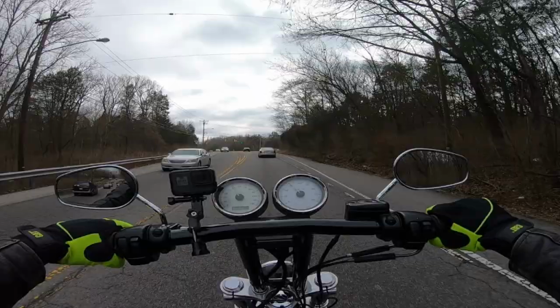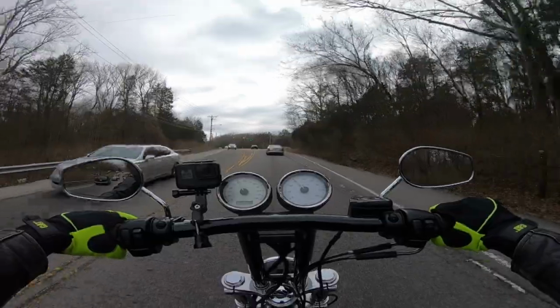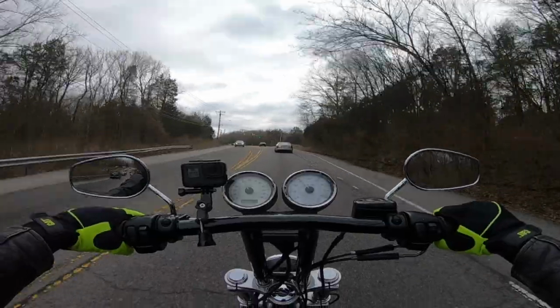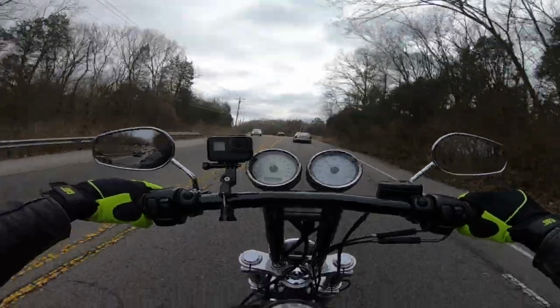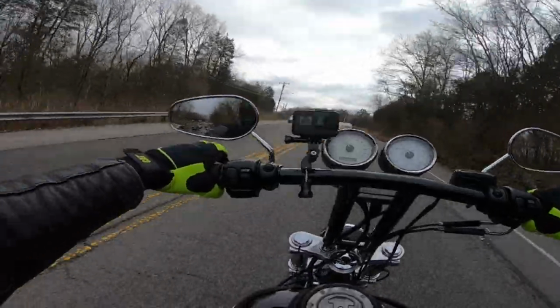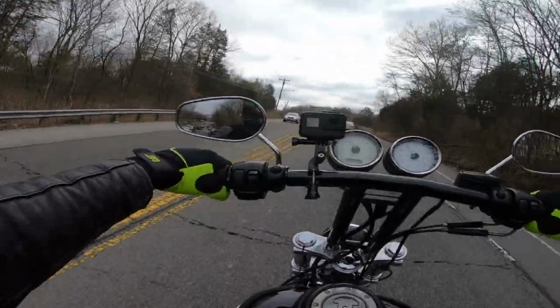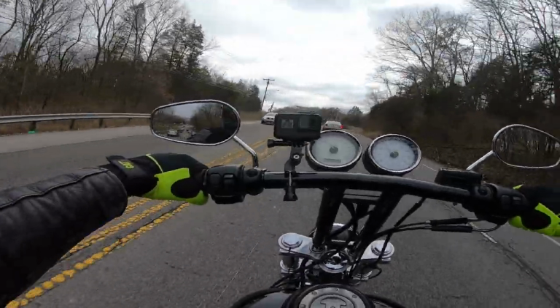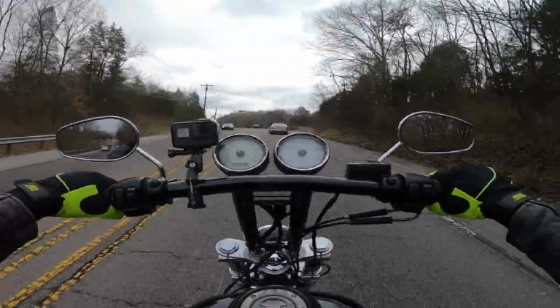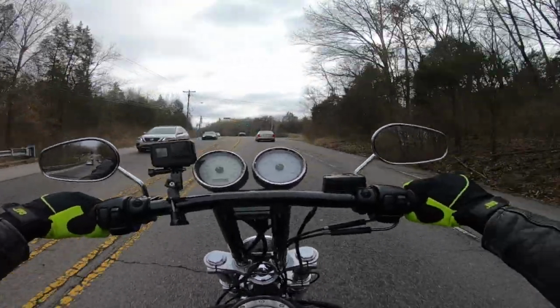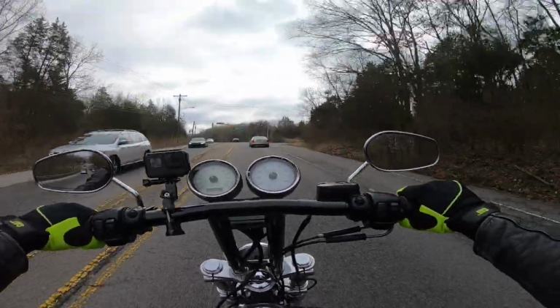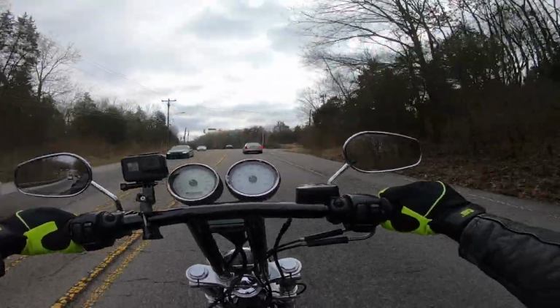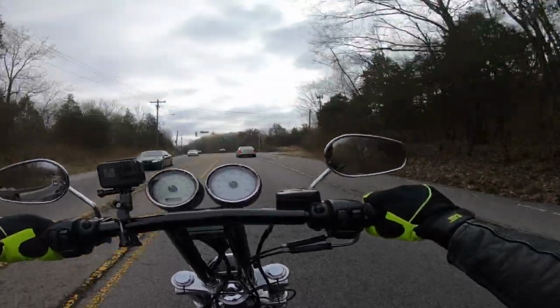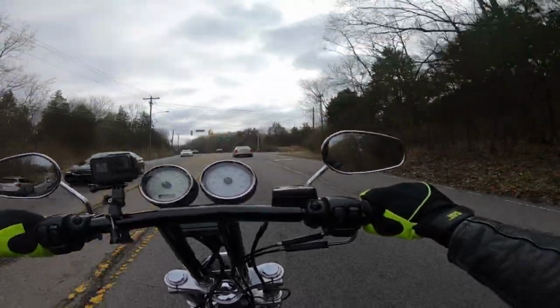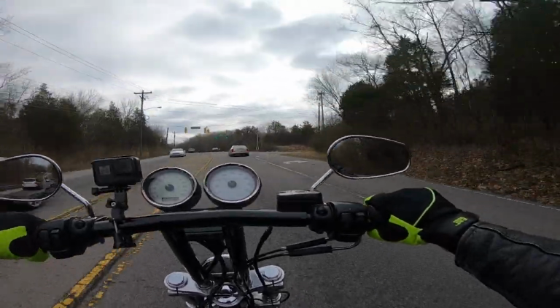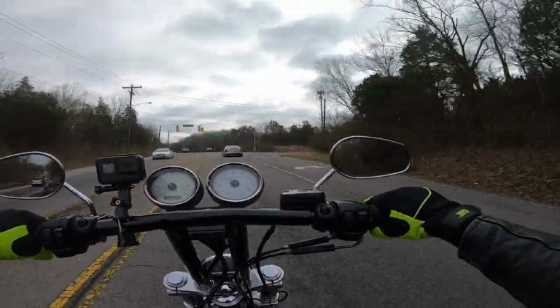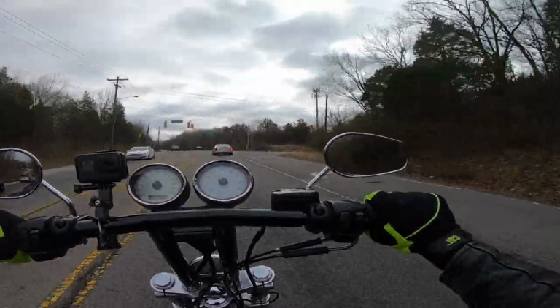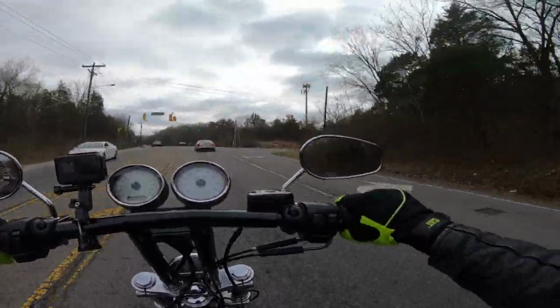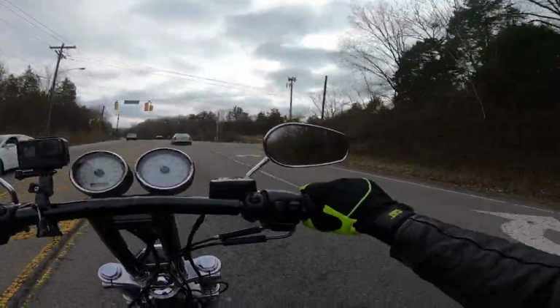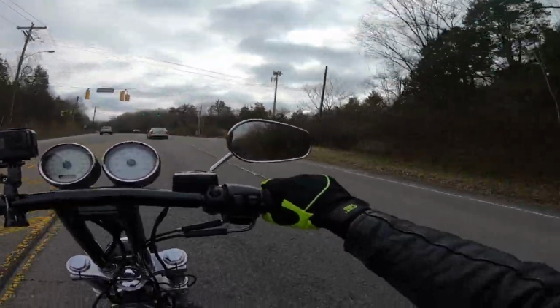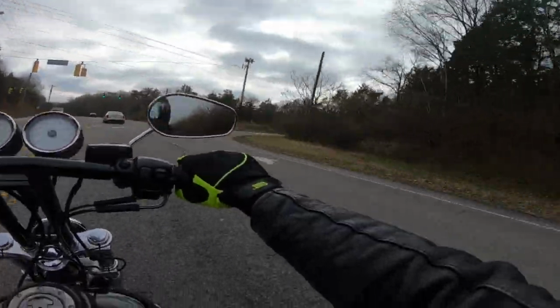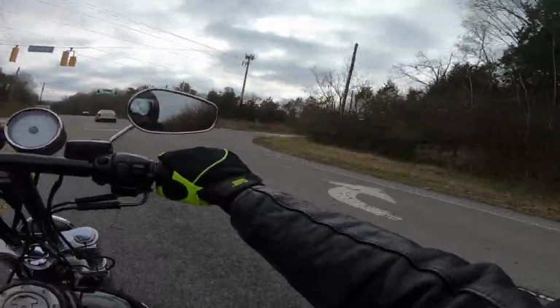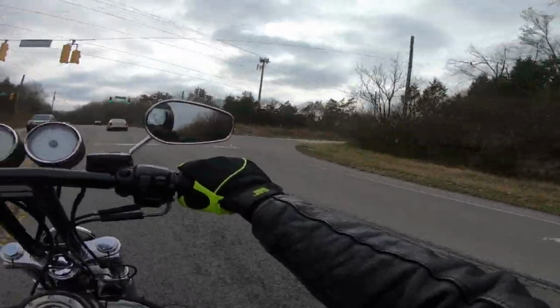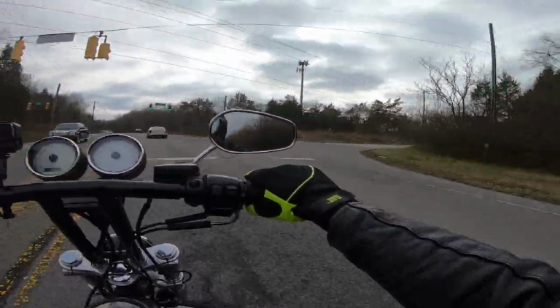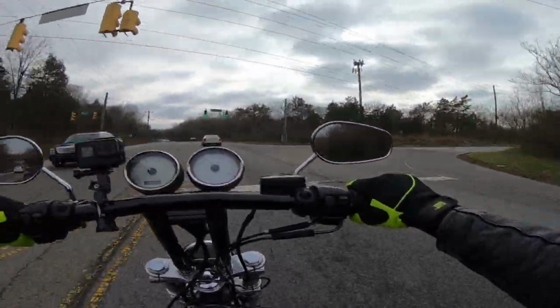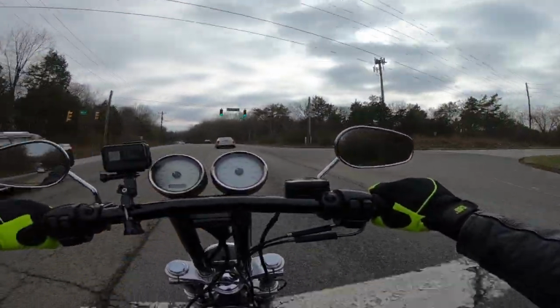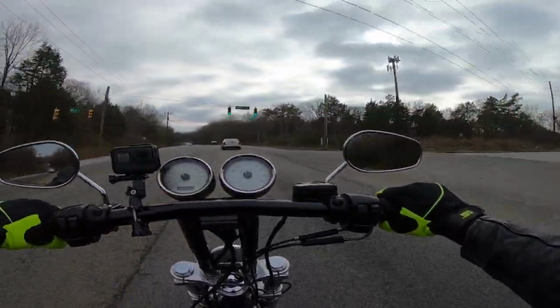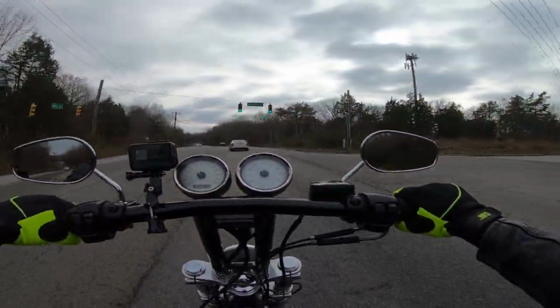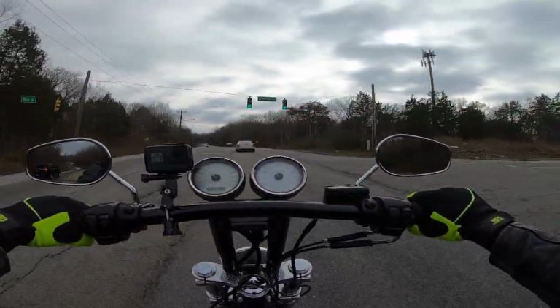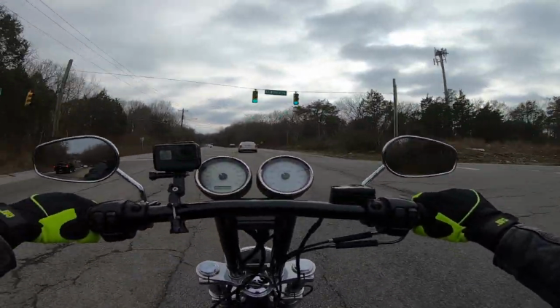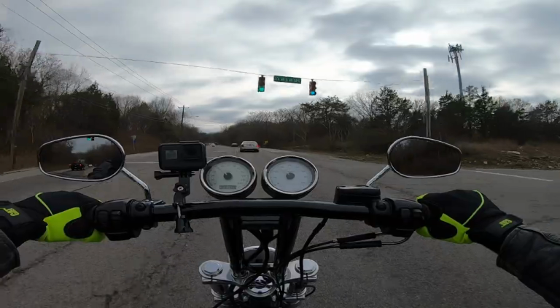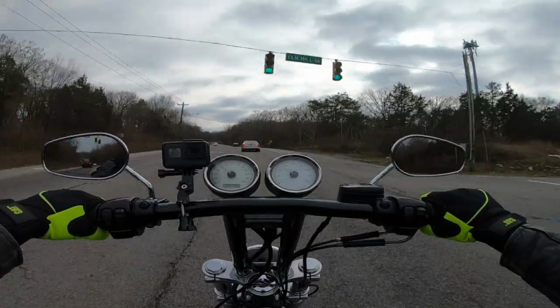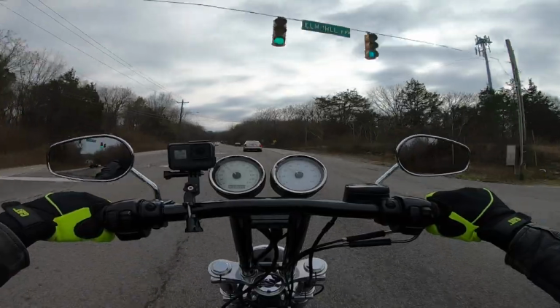Wow, this thing sounds gnarly now. Maybe I just haven't been on it in a while.